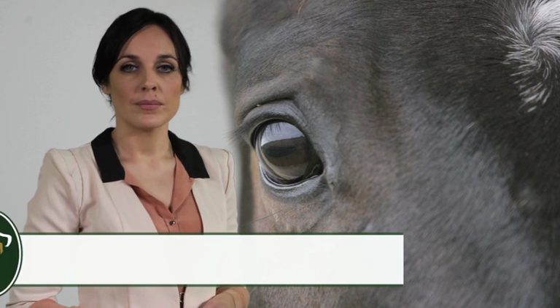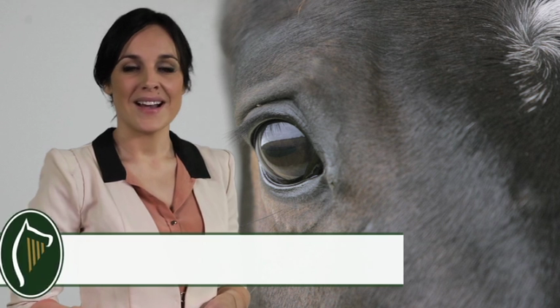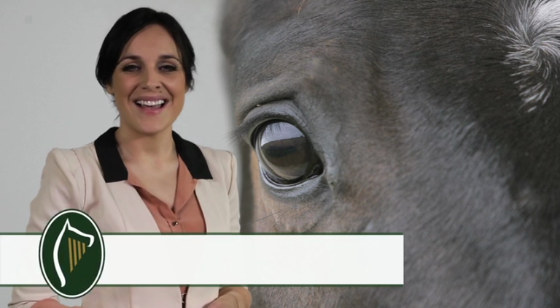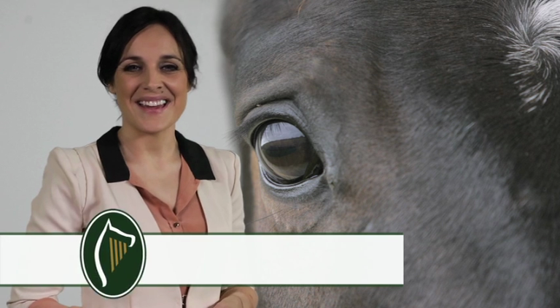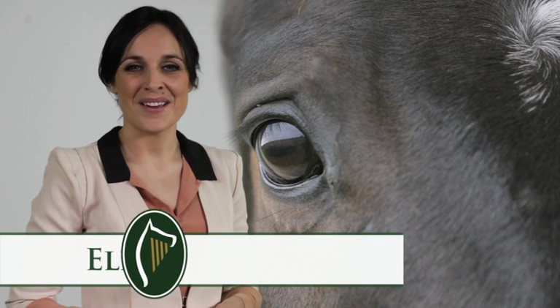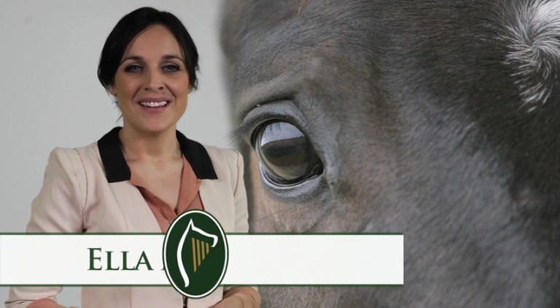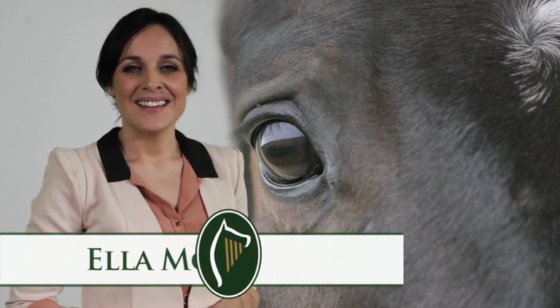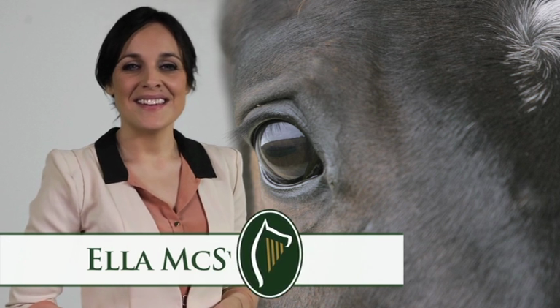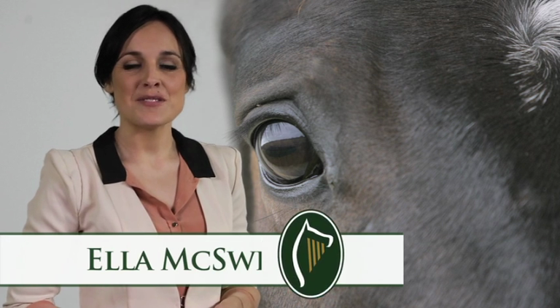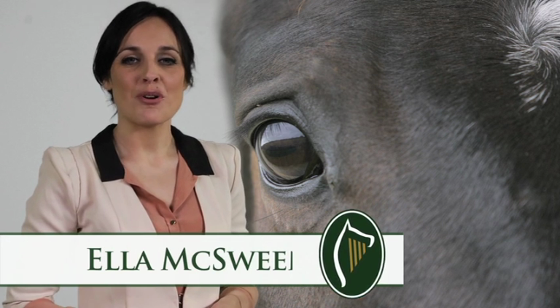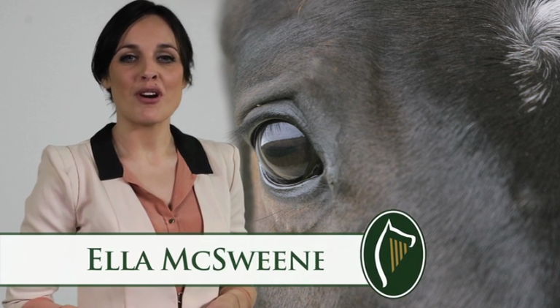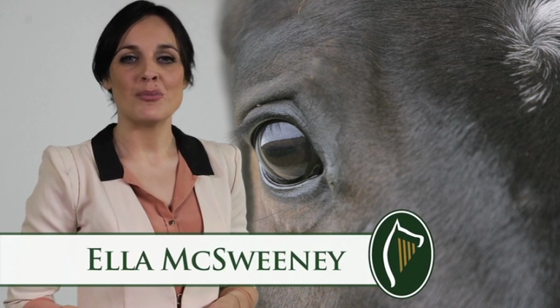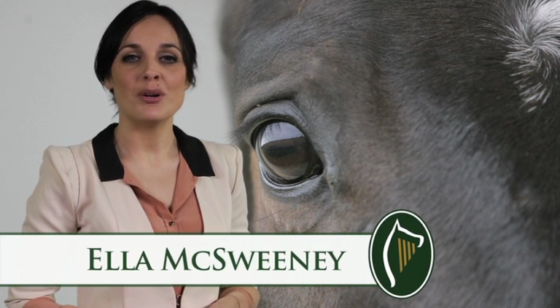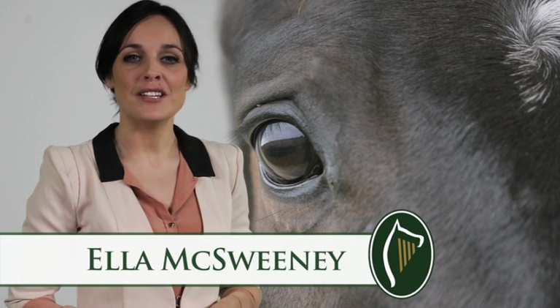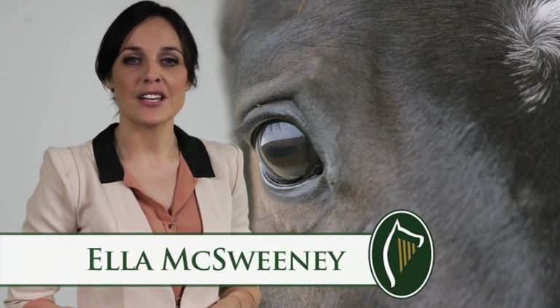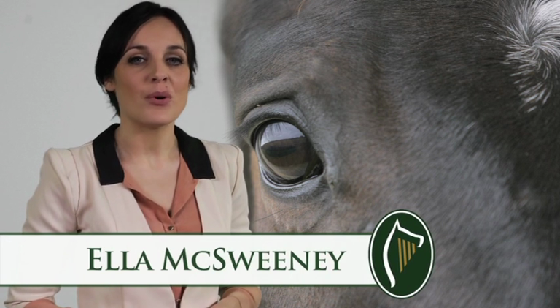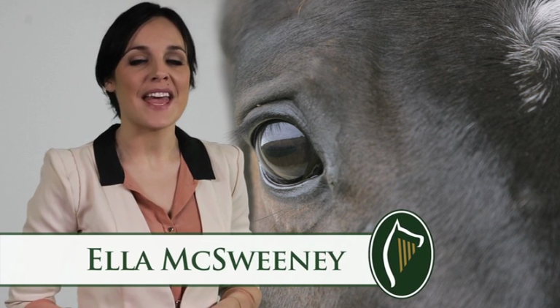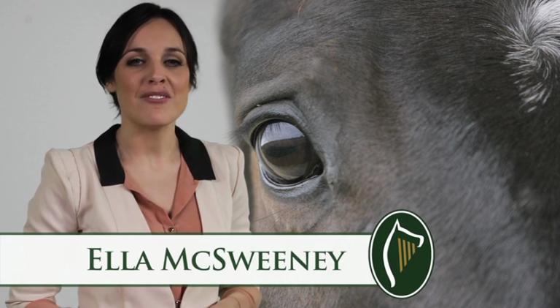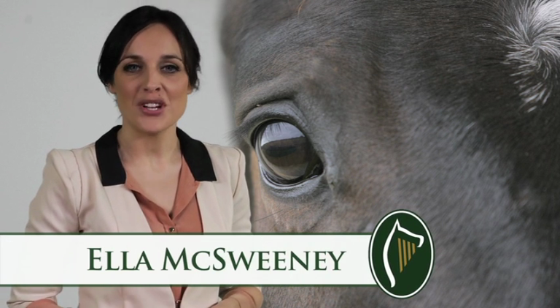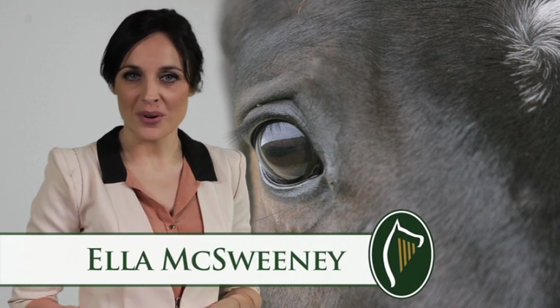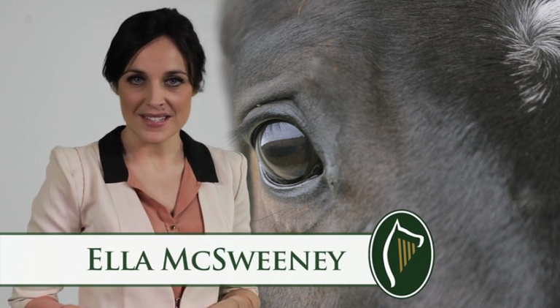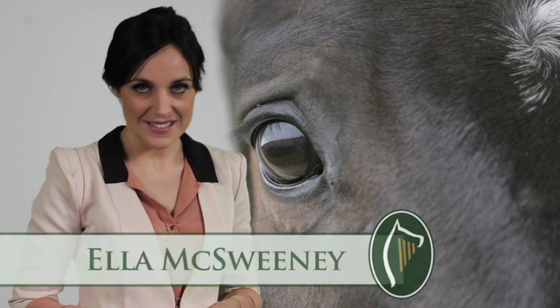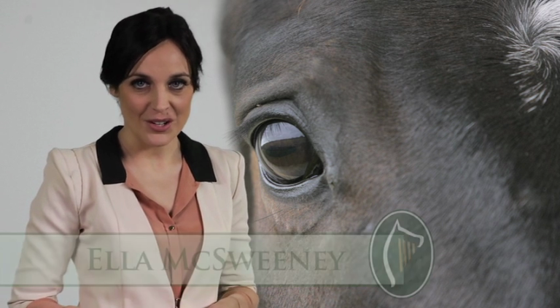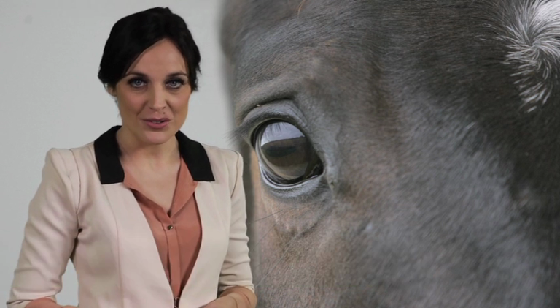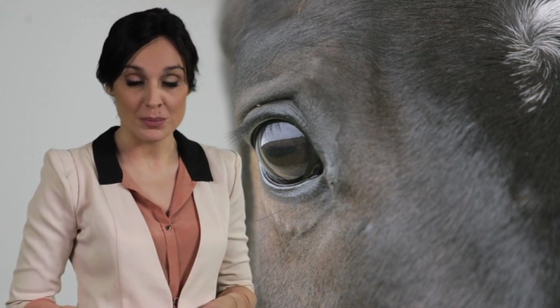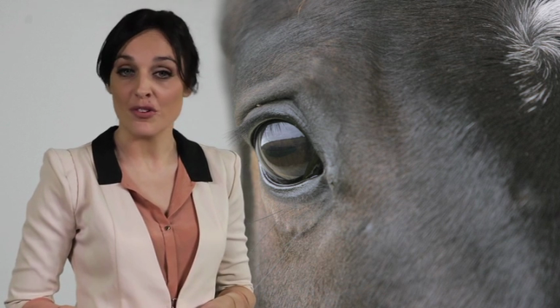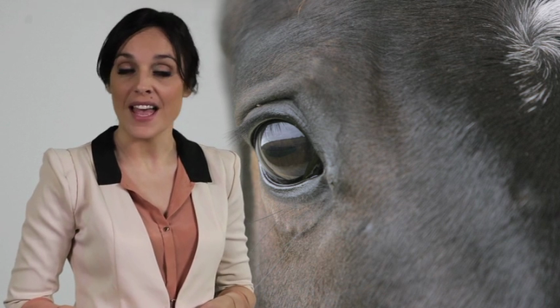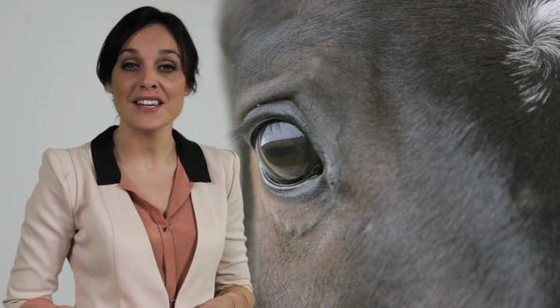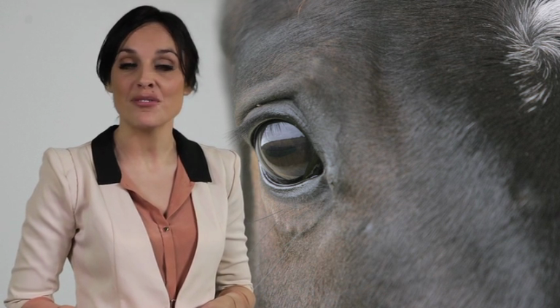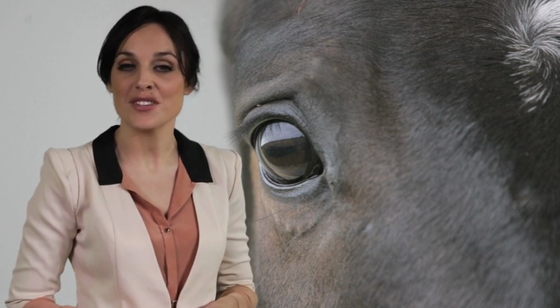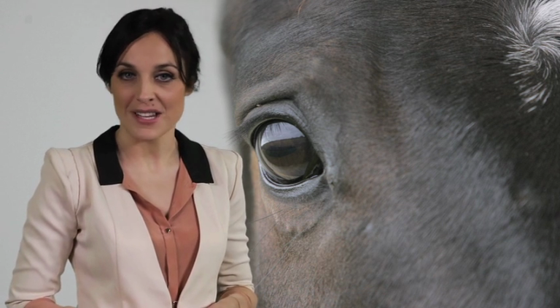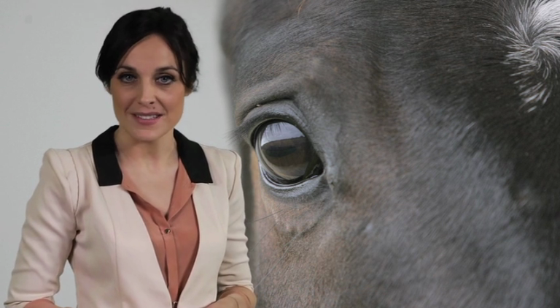Hi there. In this programme, we'll be looking at what every horse has to go through before heading off to the races.